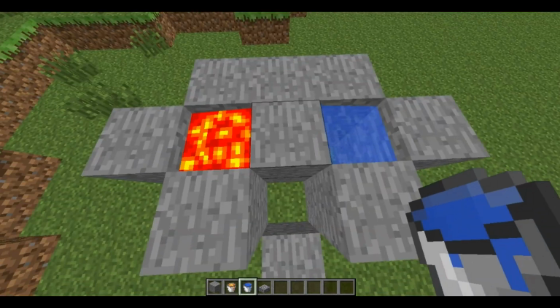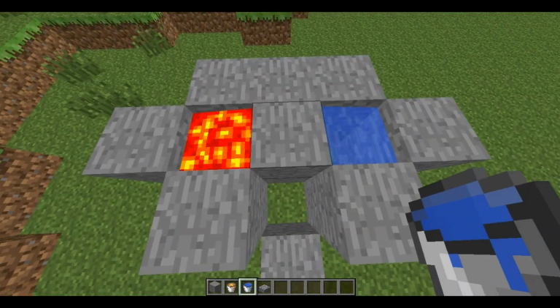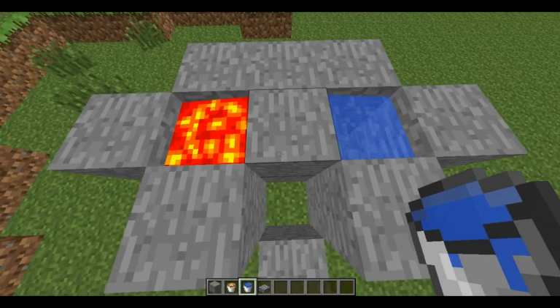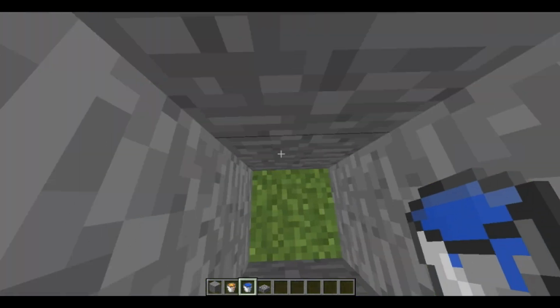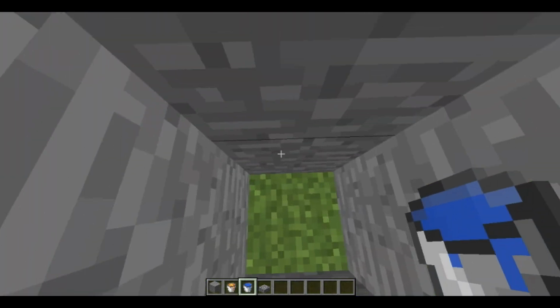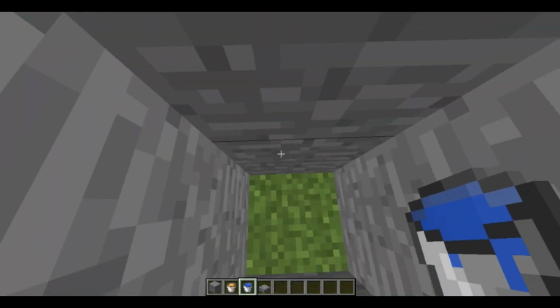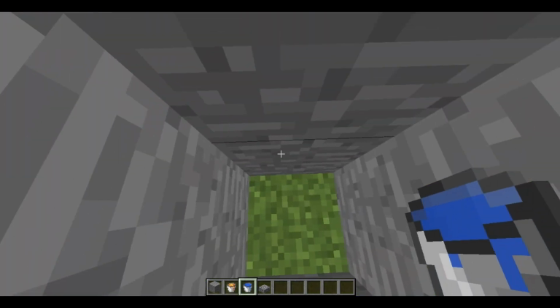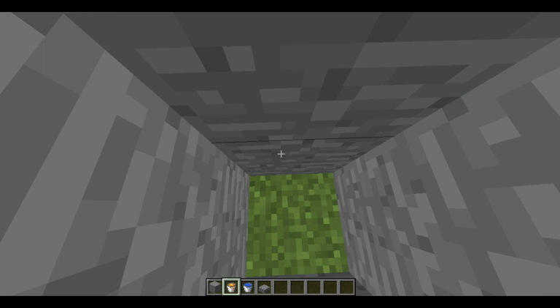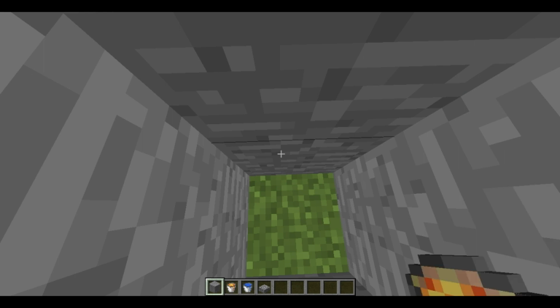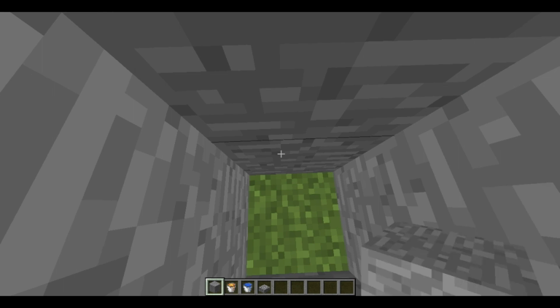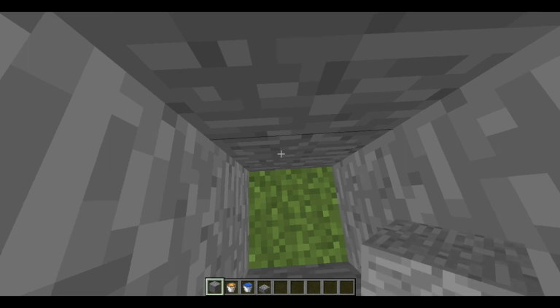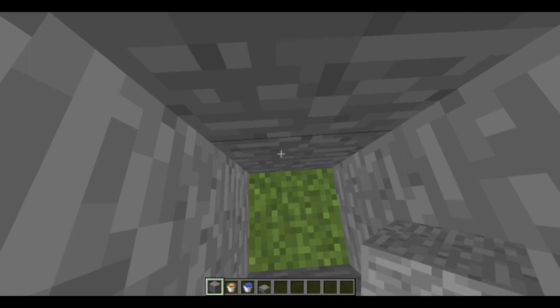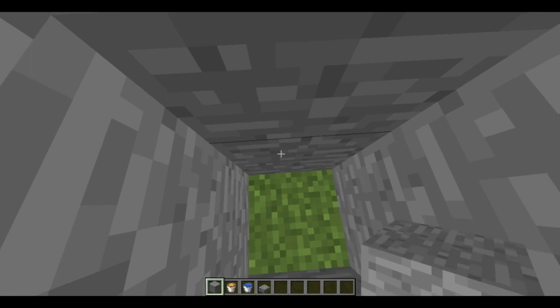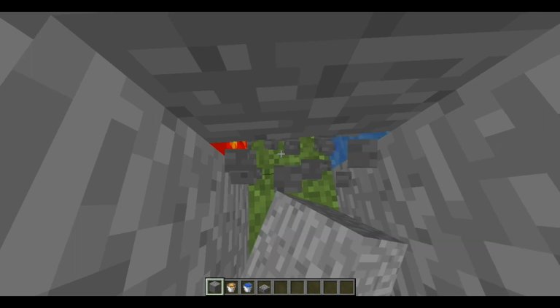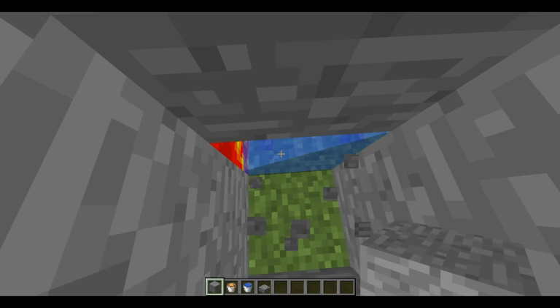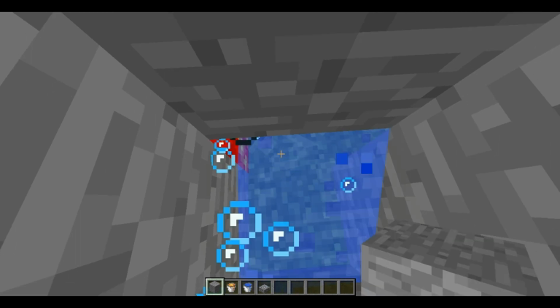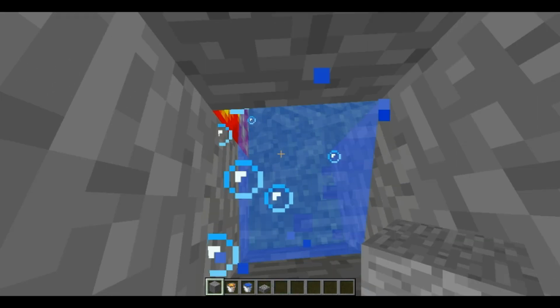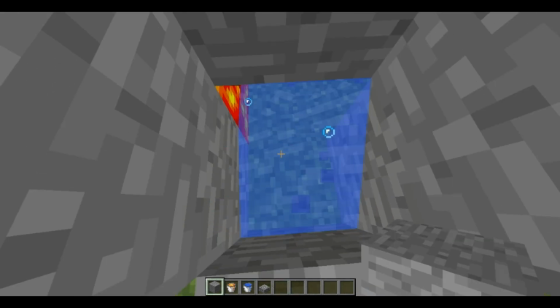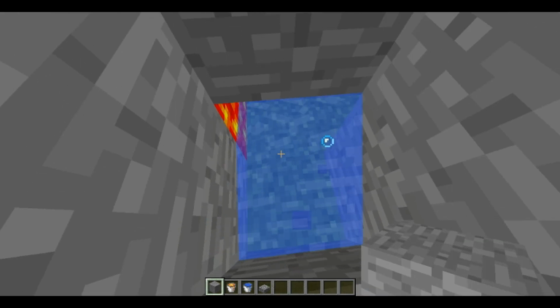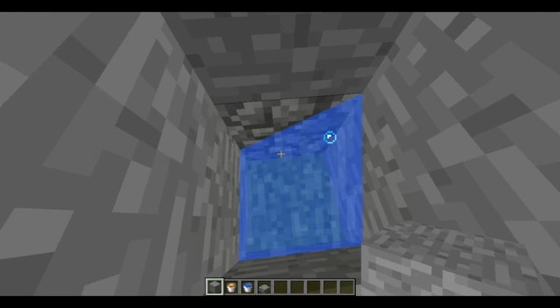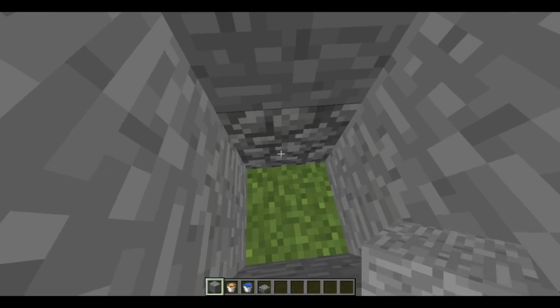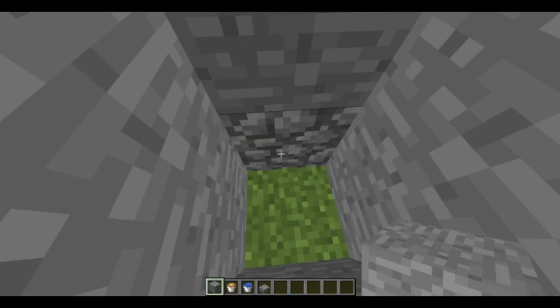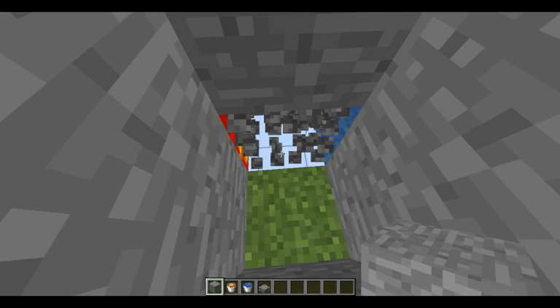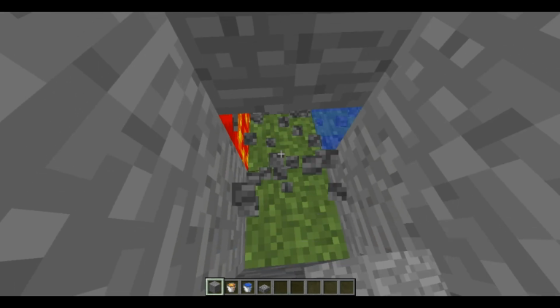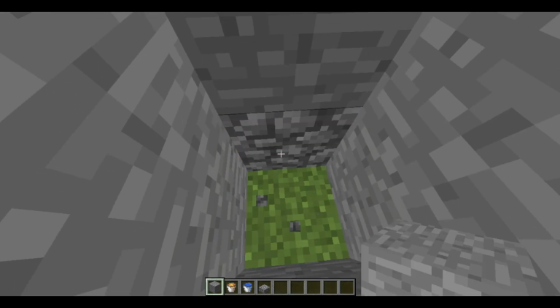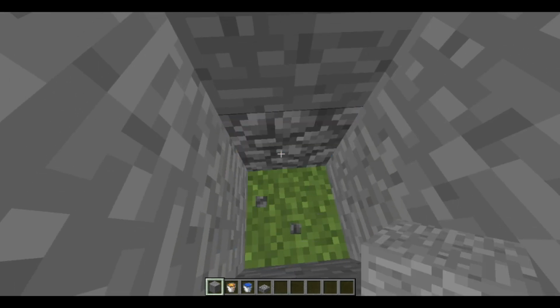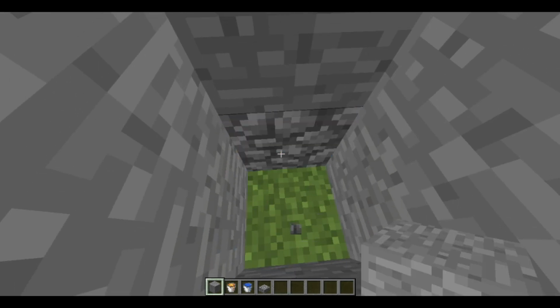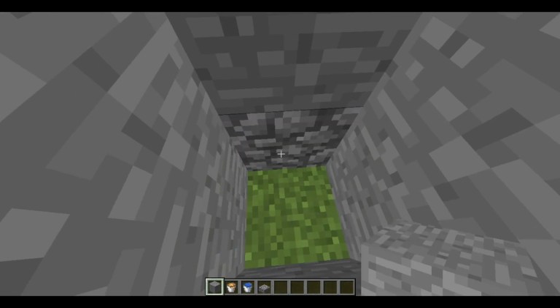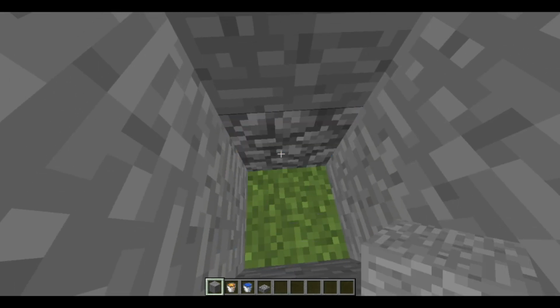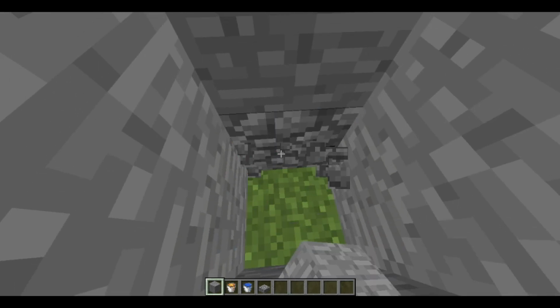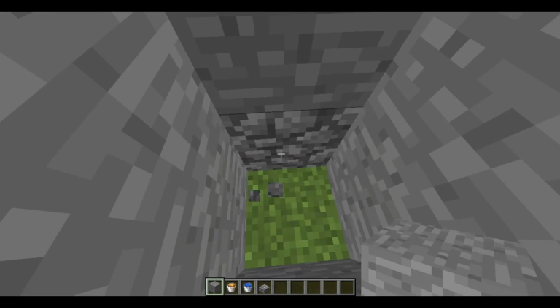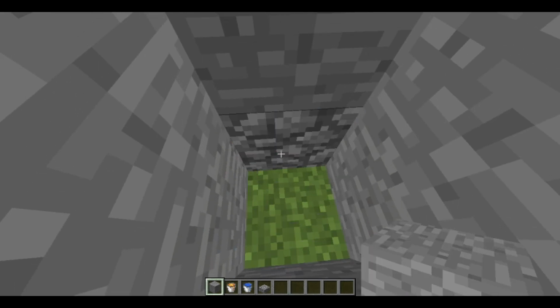Now stand in the gap and mine away this block, and hey presto — you have a piston-less cobblestone generator.